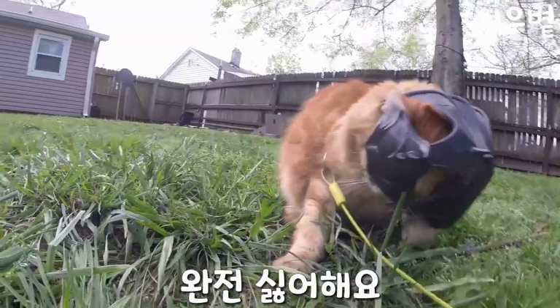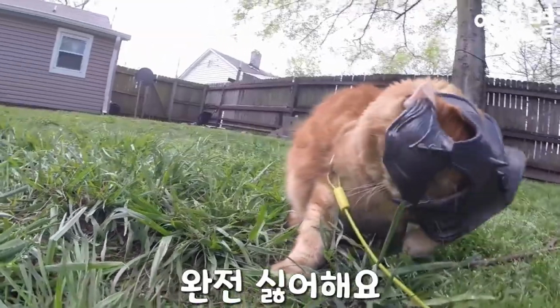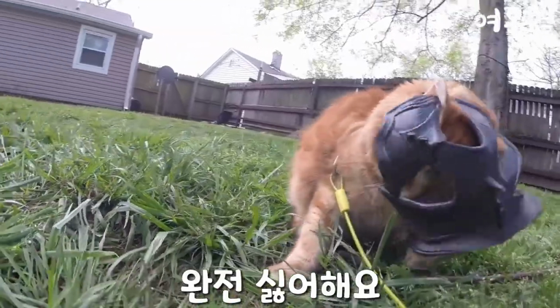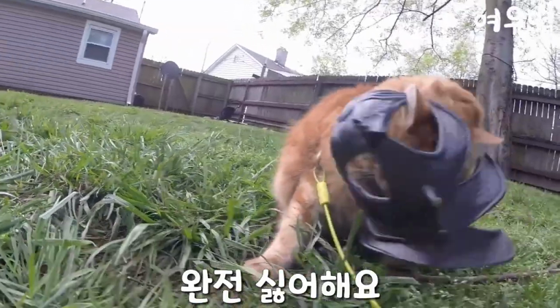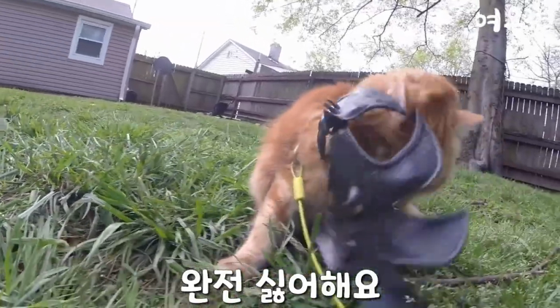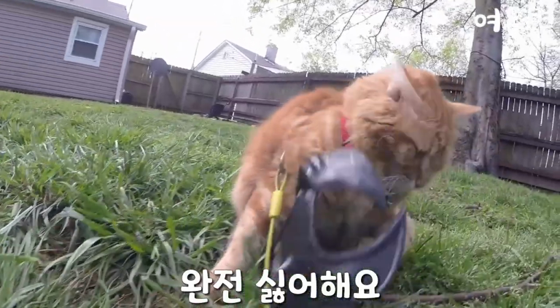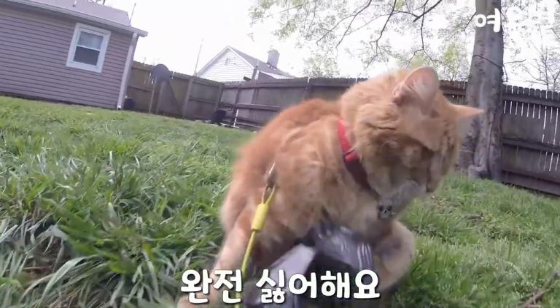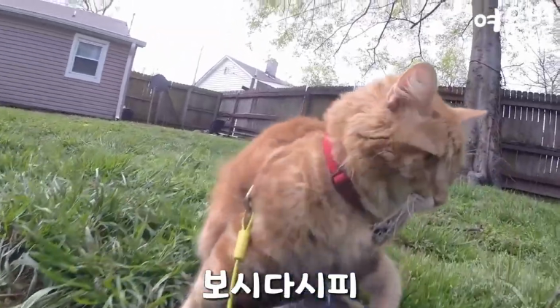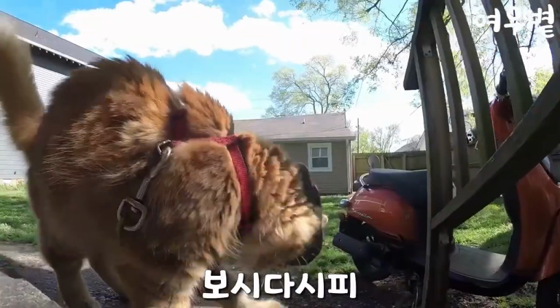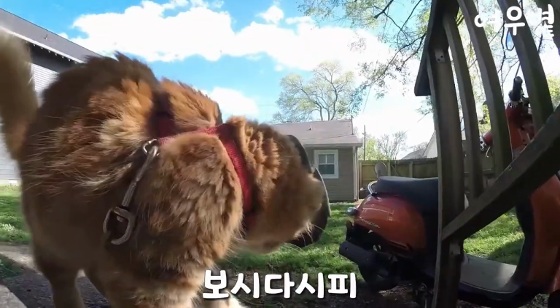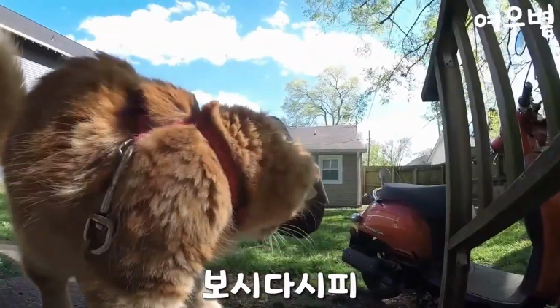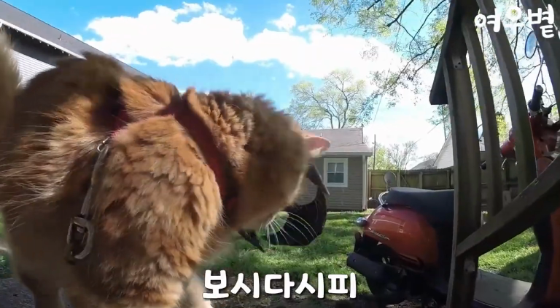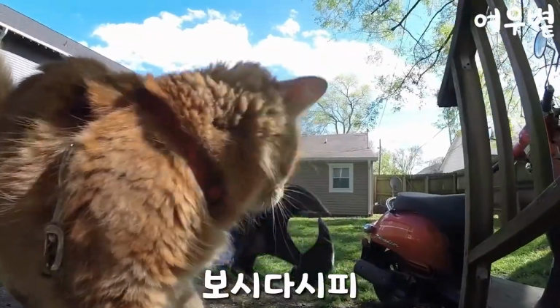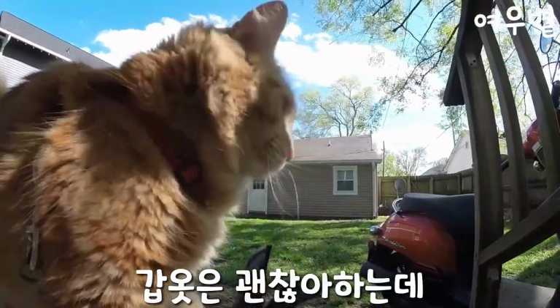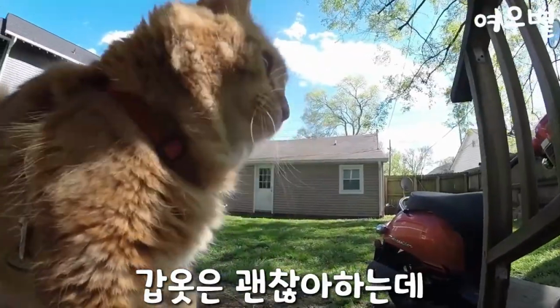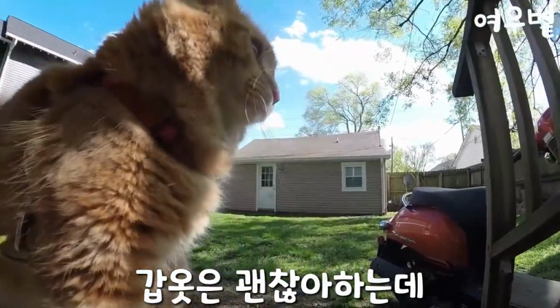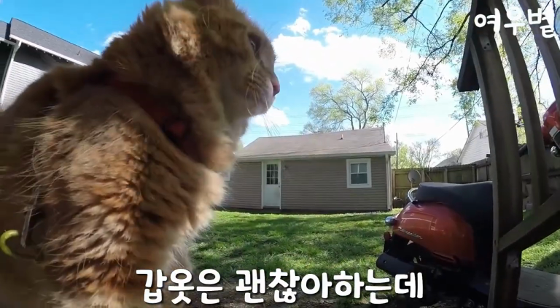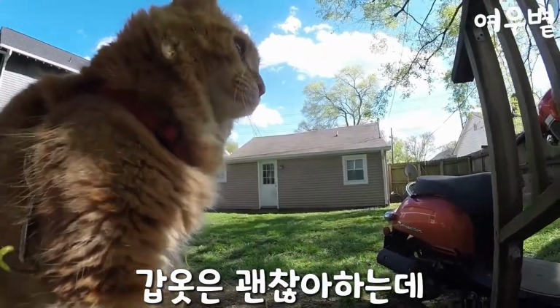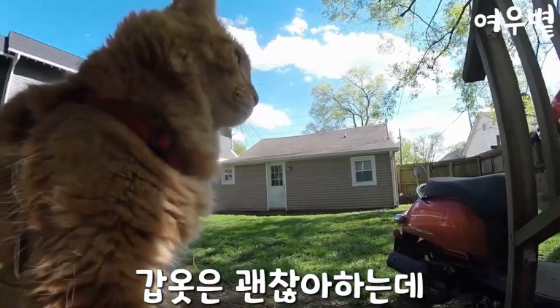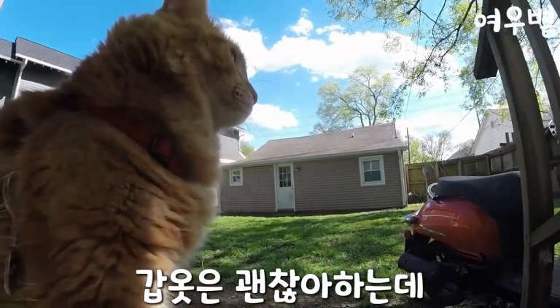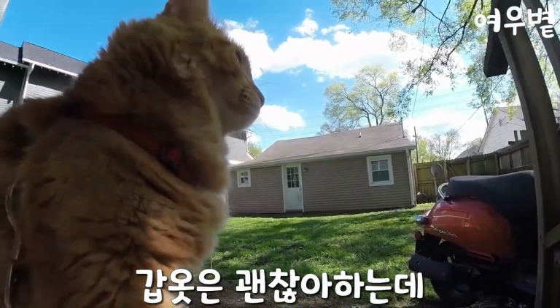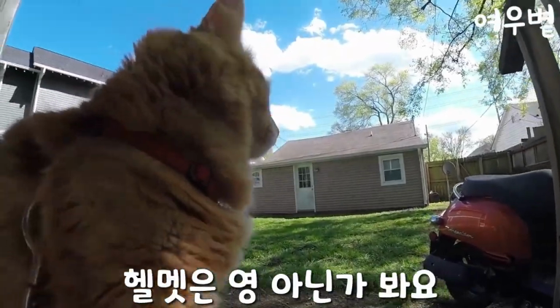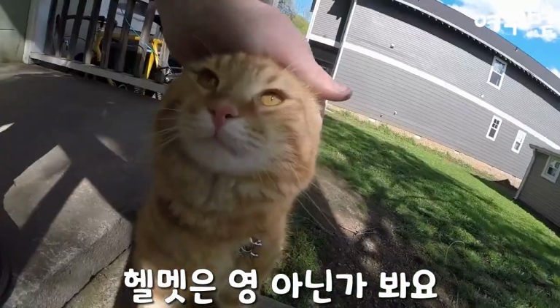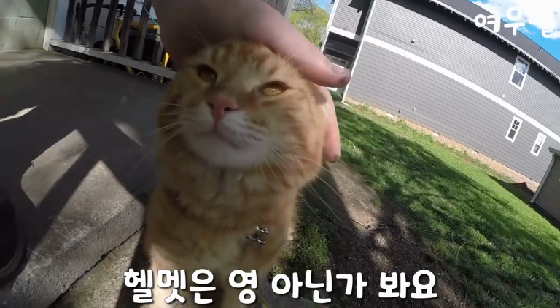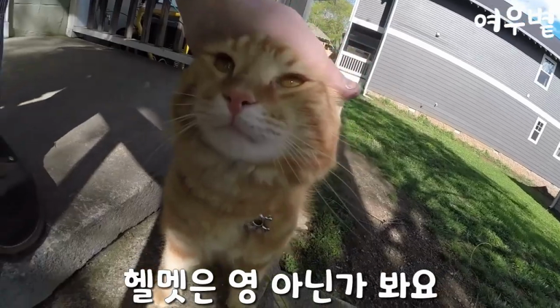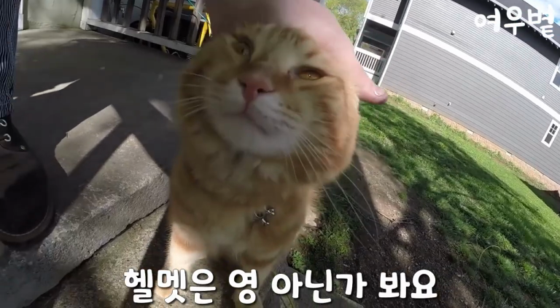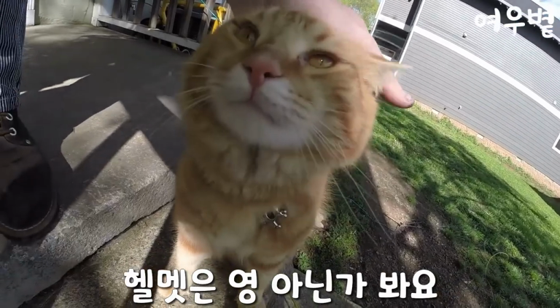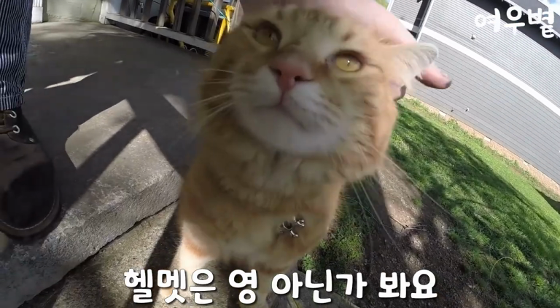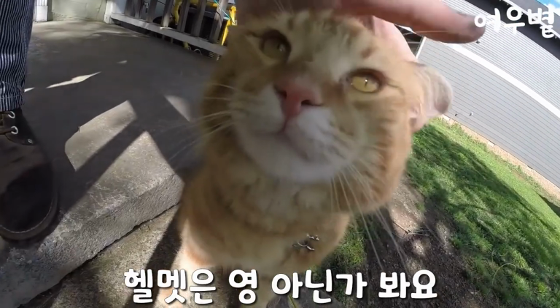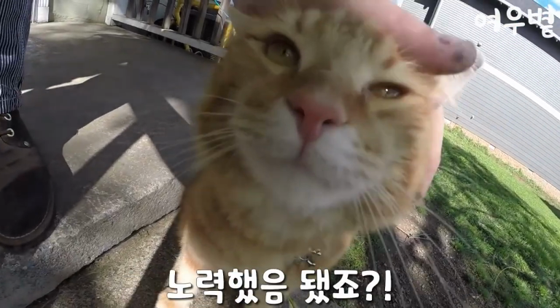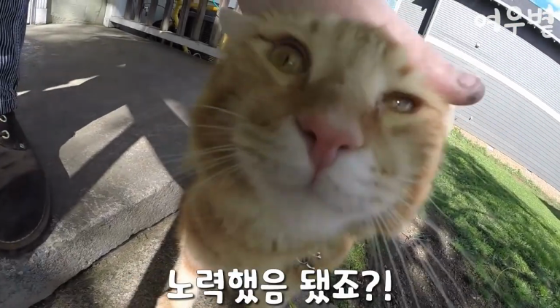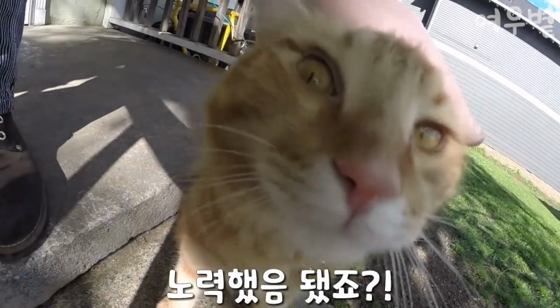He absolutely hated it. As you can tell, Bobo is pretty cool with the armor itself, but the helmet he wasn't into — but we tried.